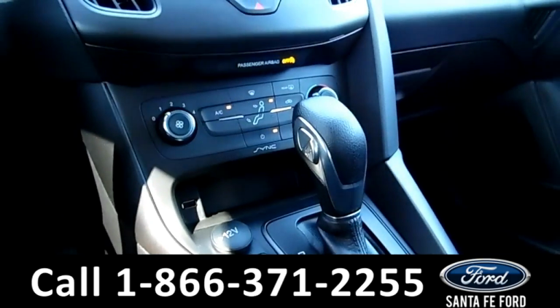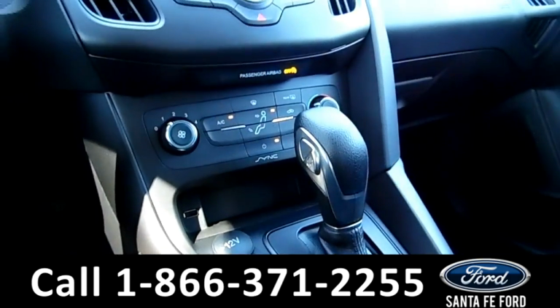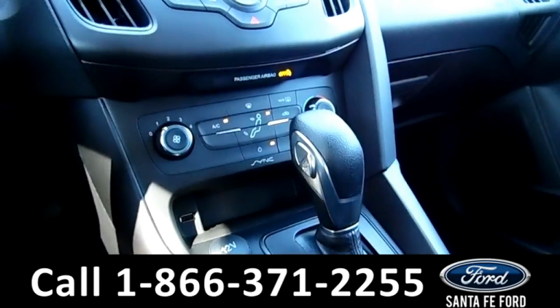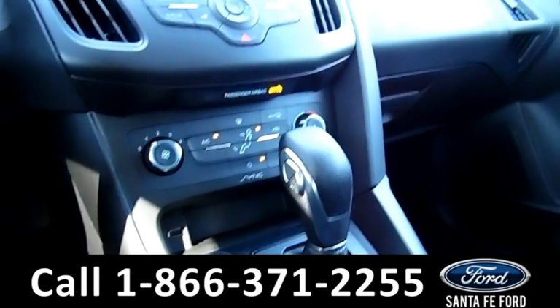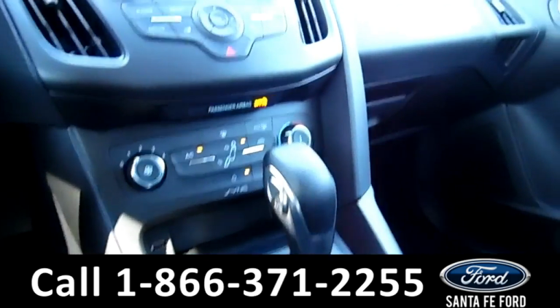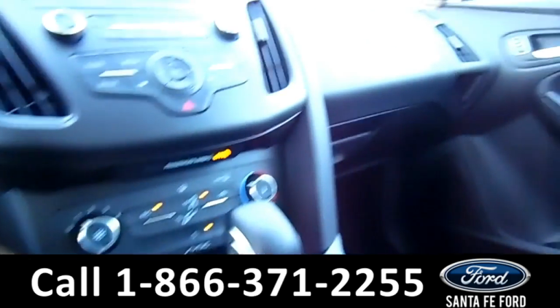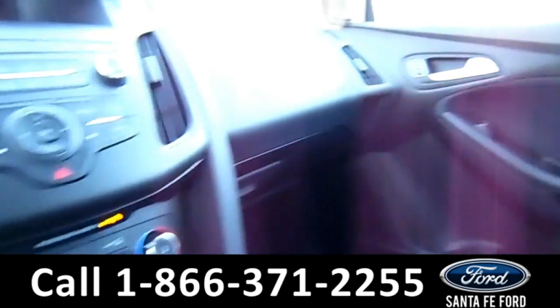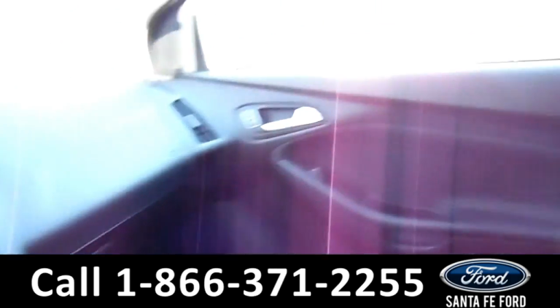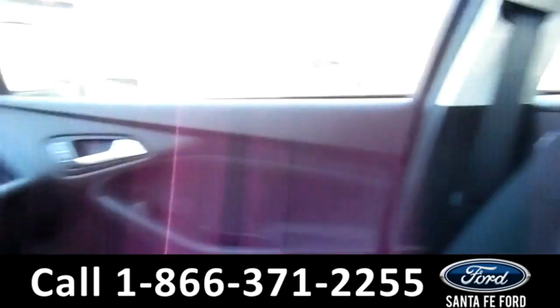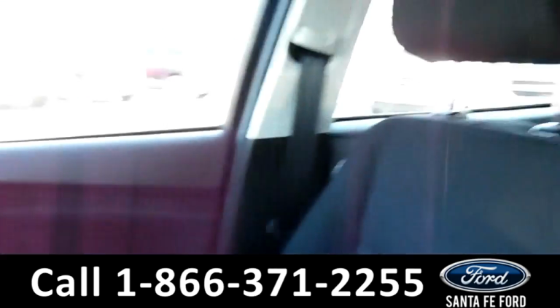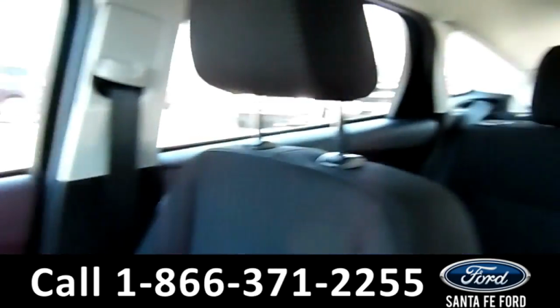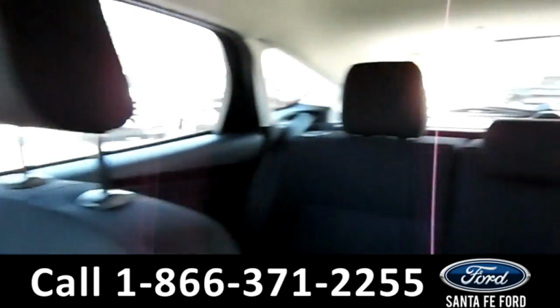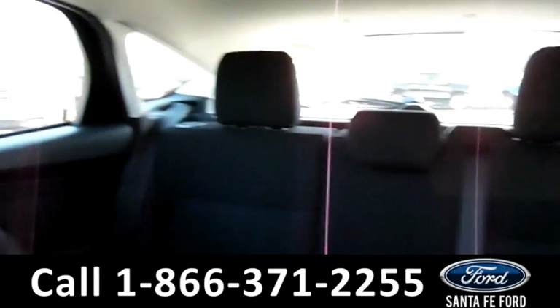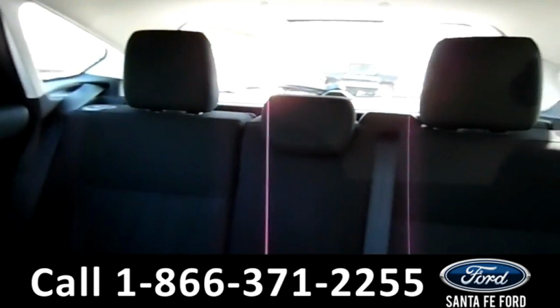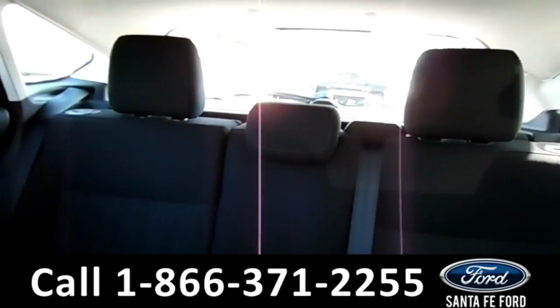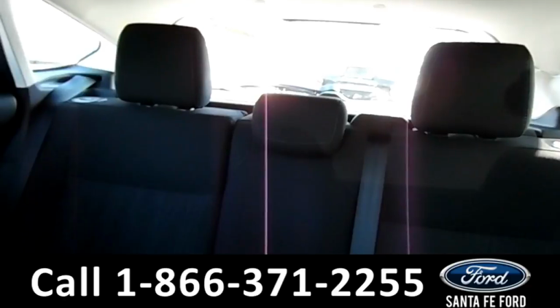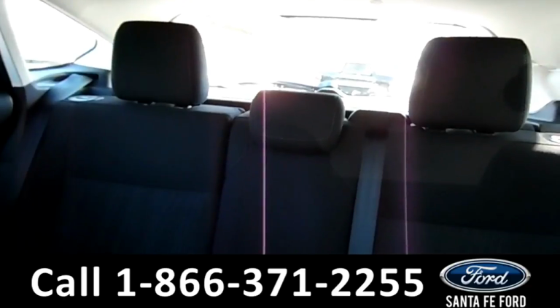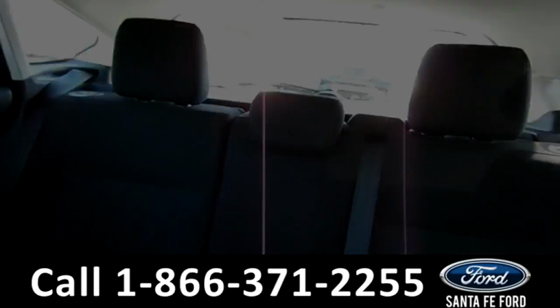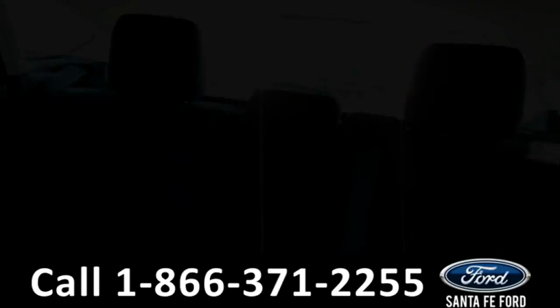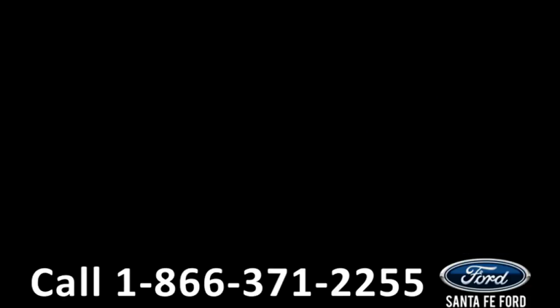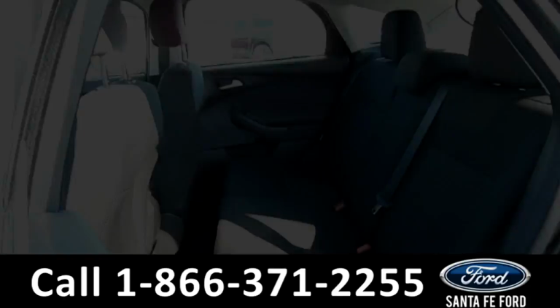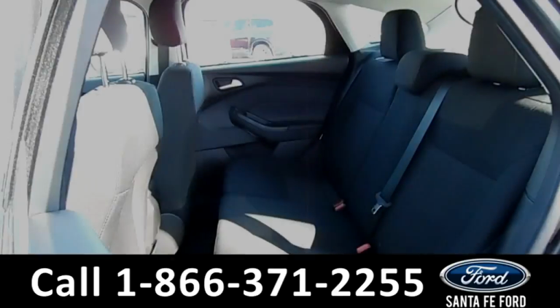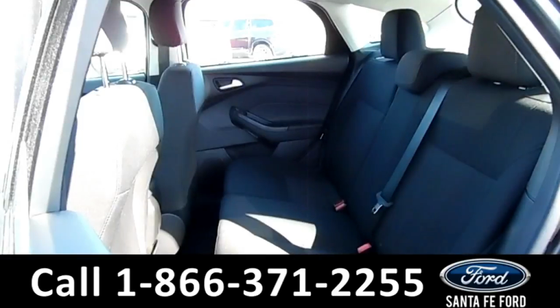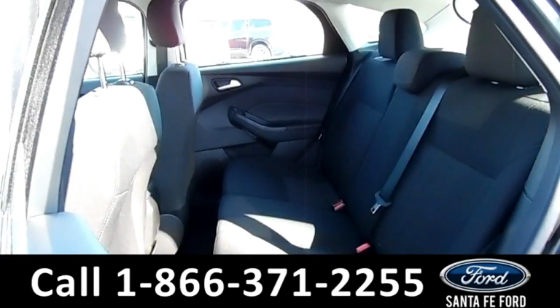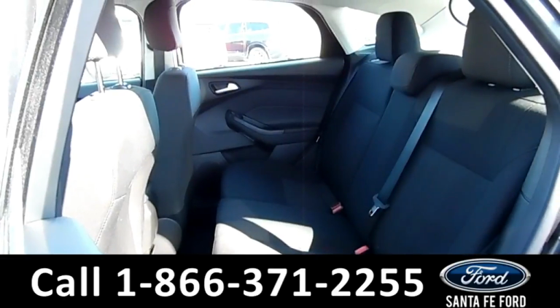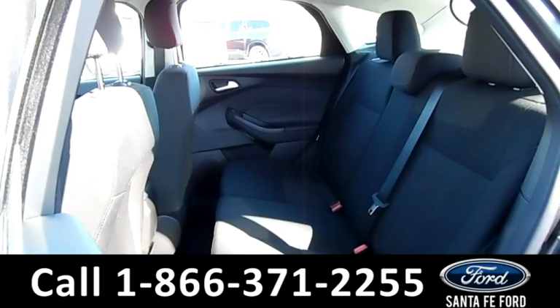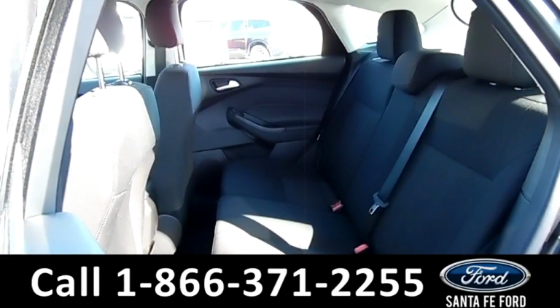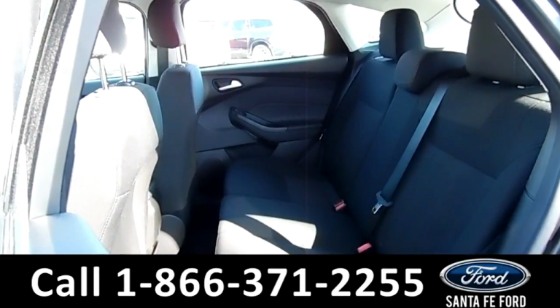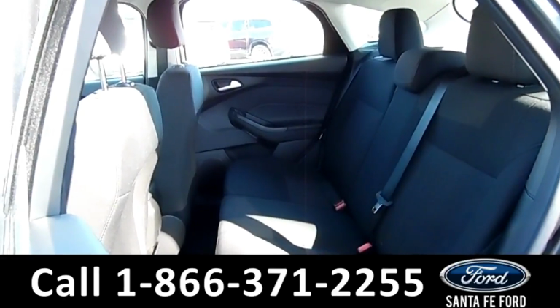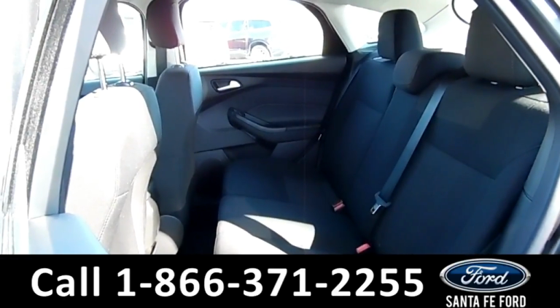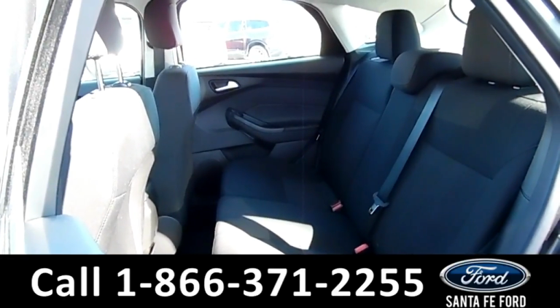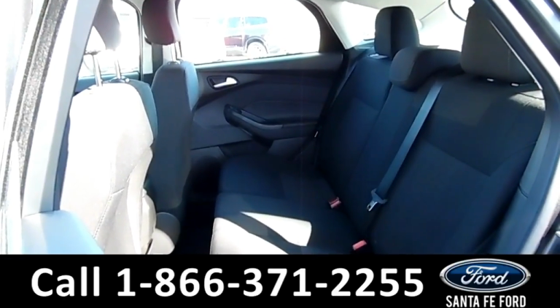Now let's take a closer look into the back row. Here's a view of the back row.